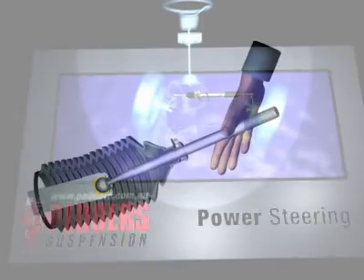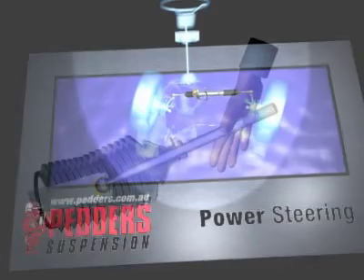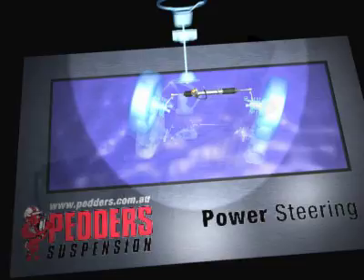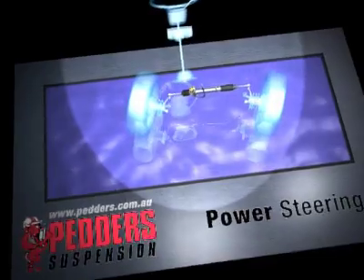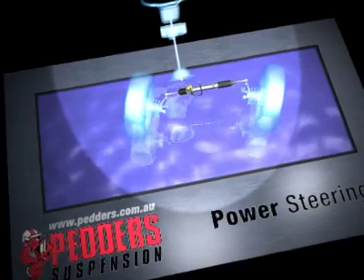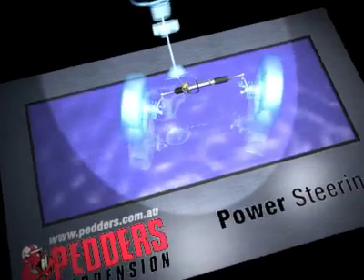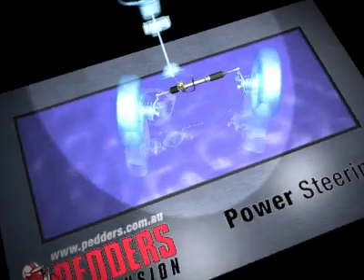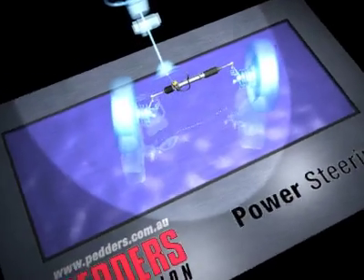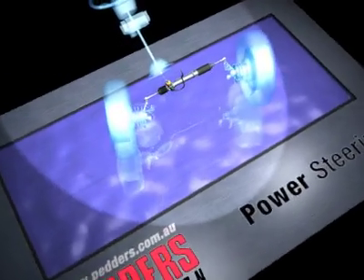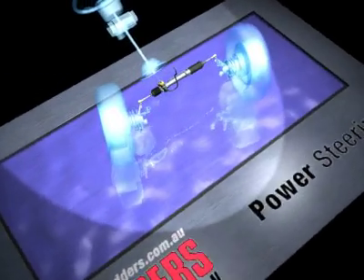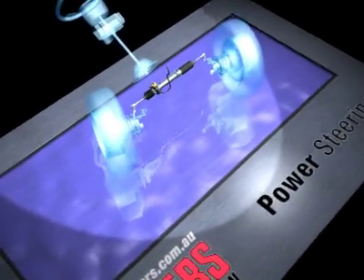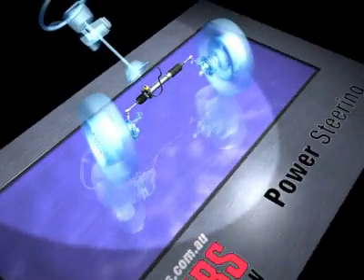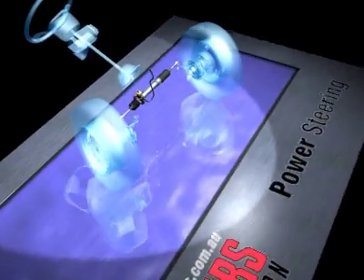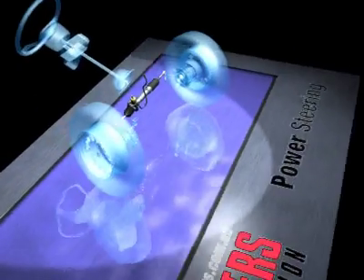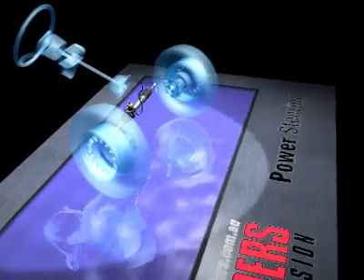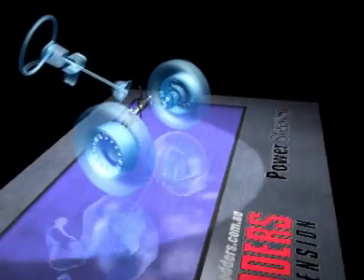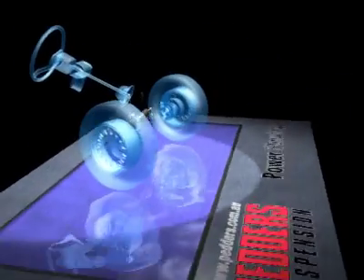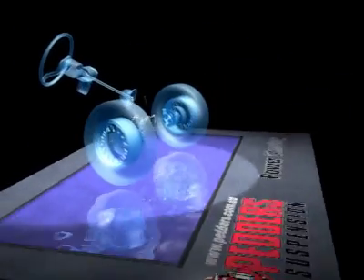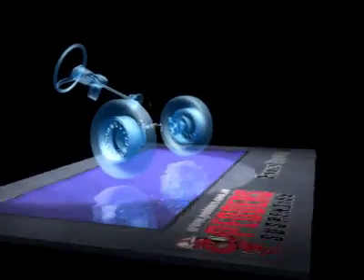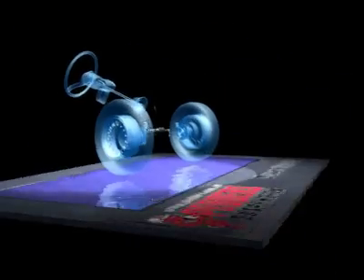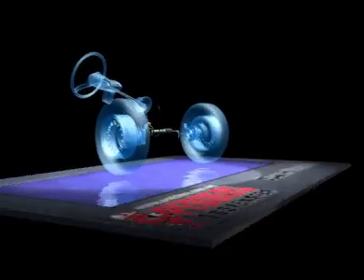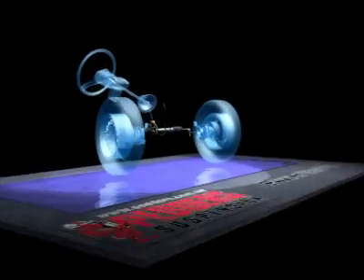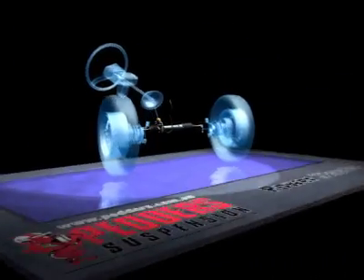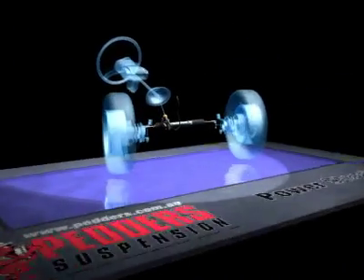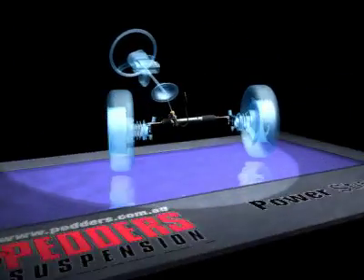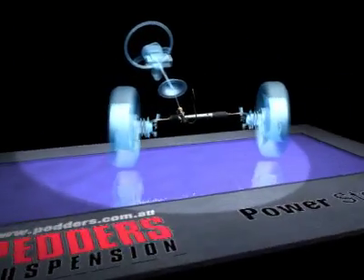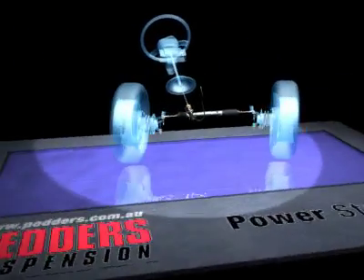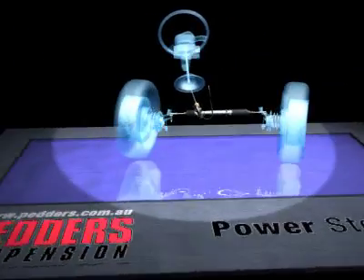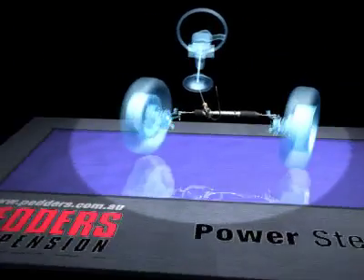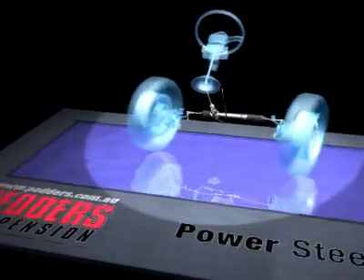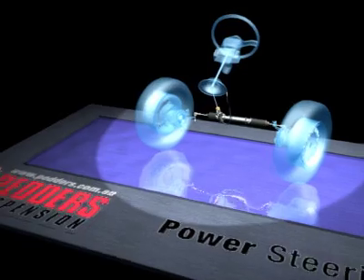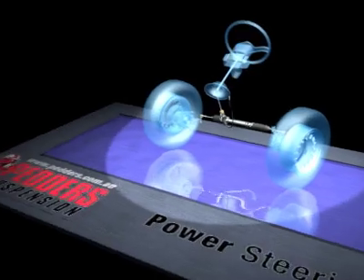Pedders always uses the highest quality components and processes for durability and safety.